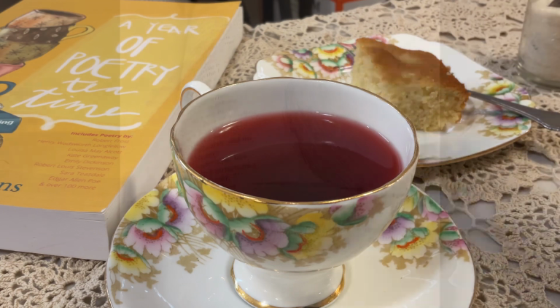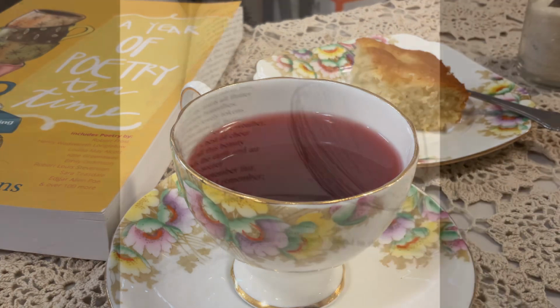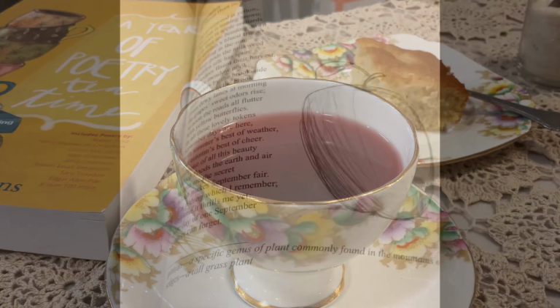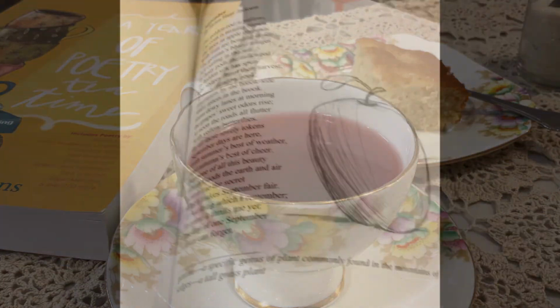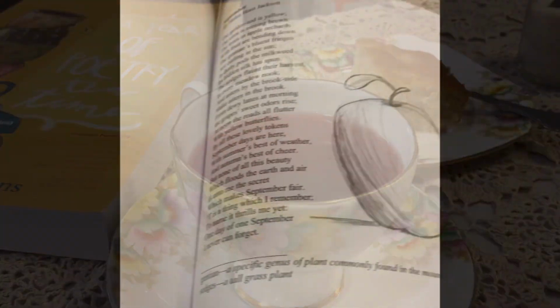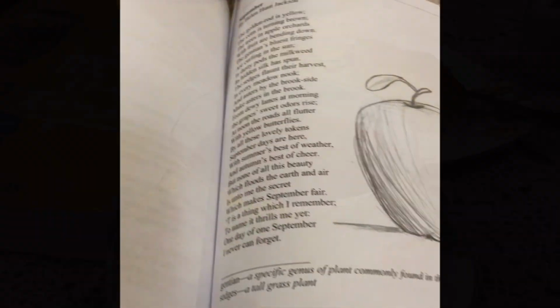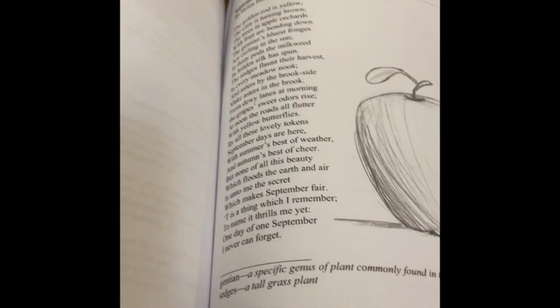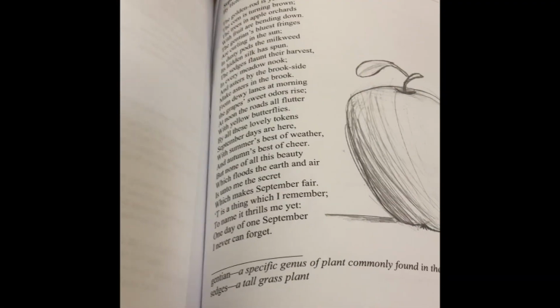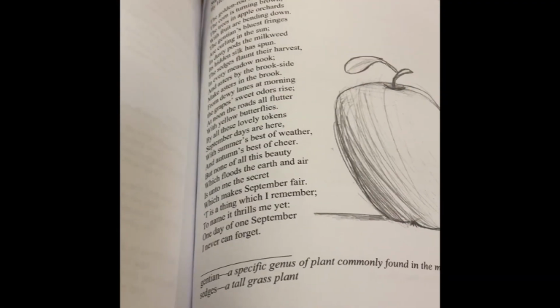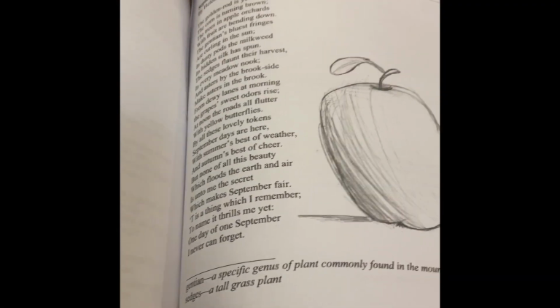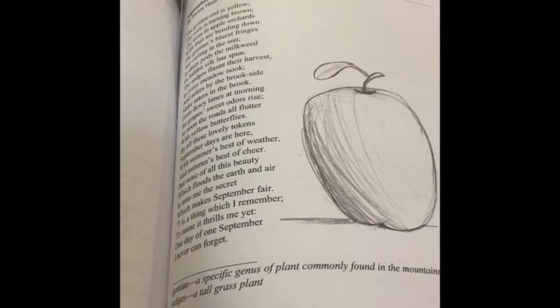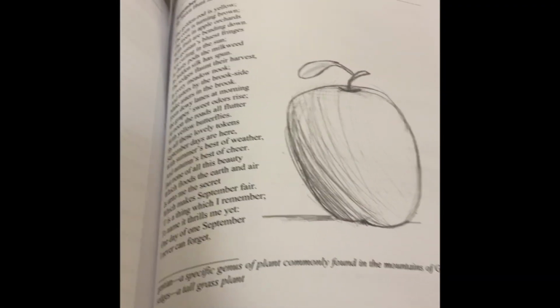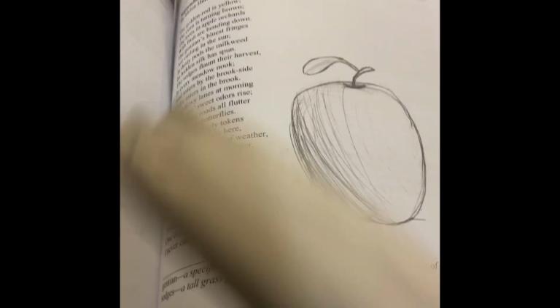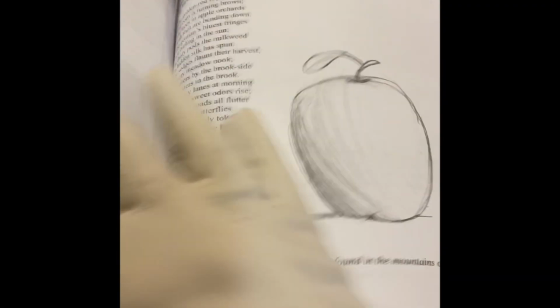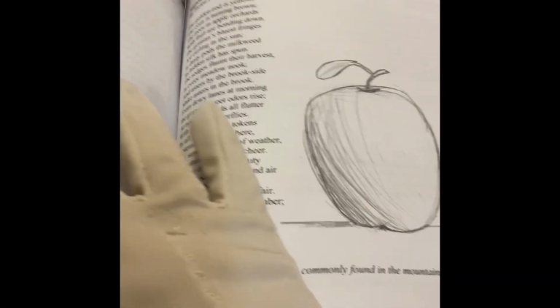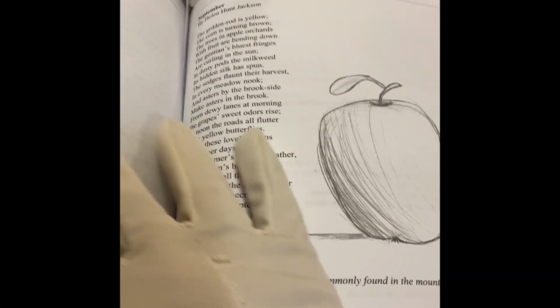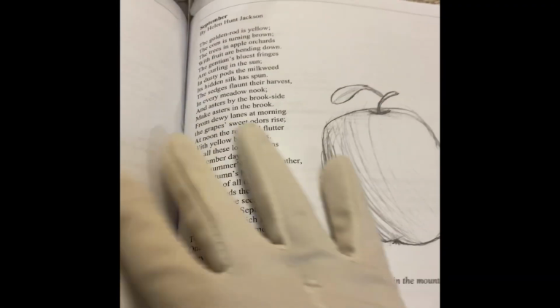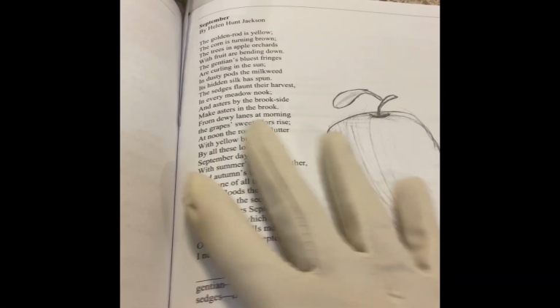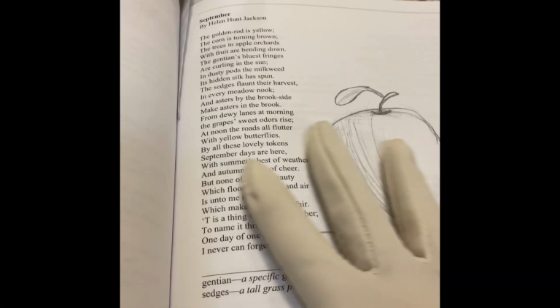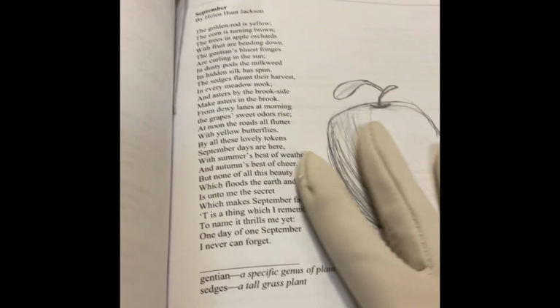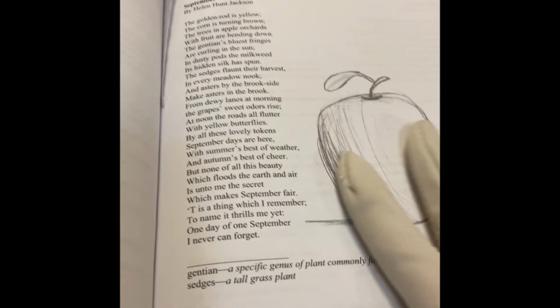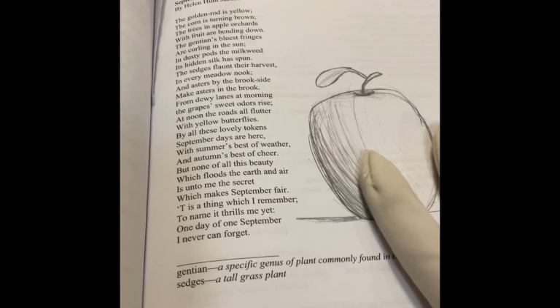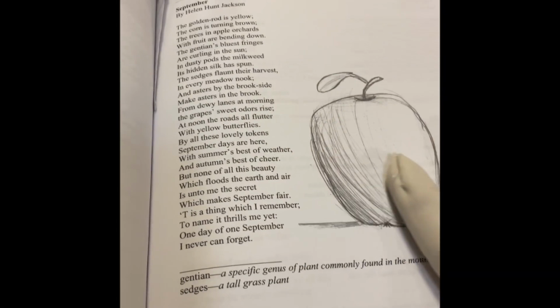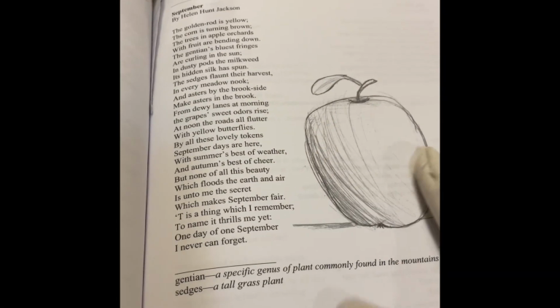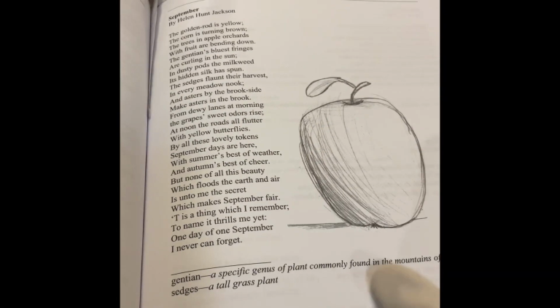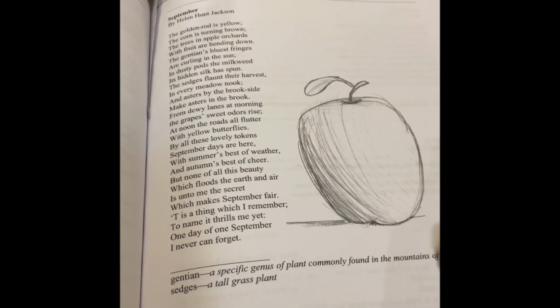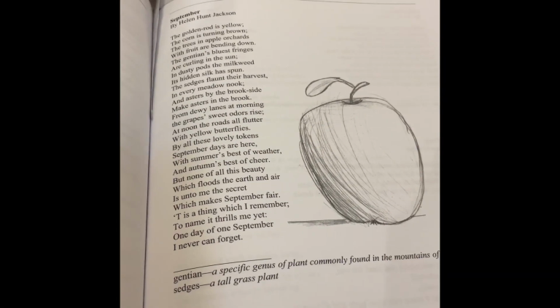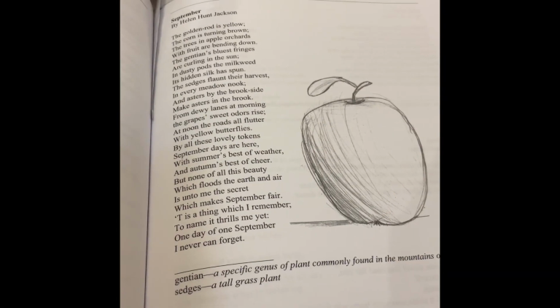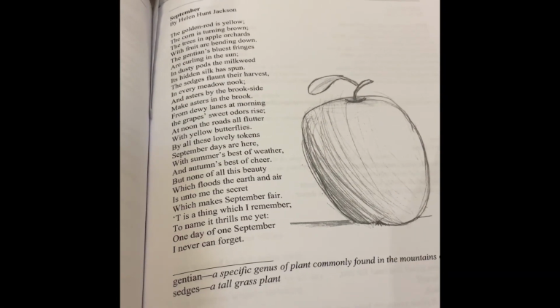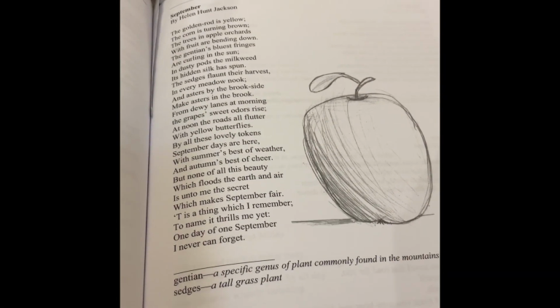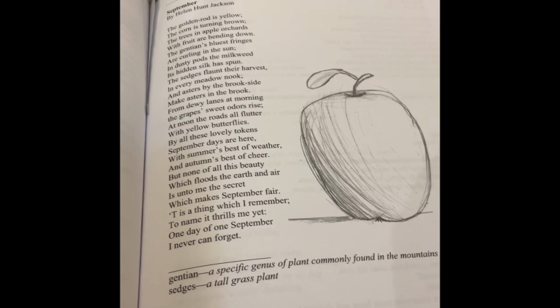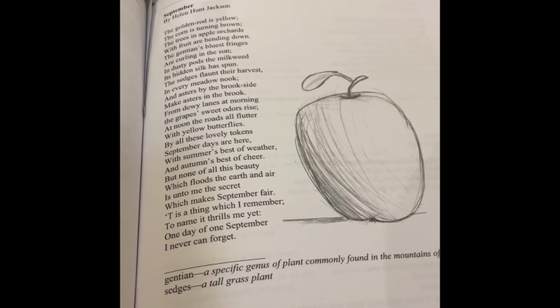Now I would like to share with you two poems out of the book I recommend.